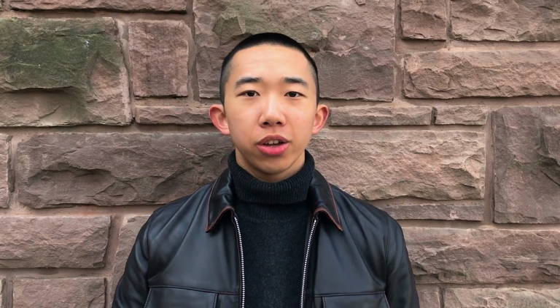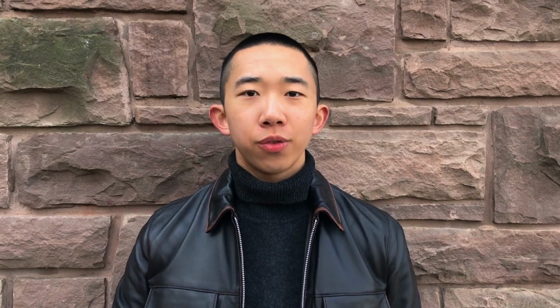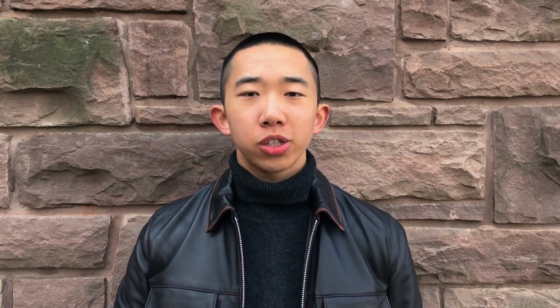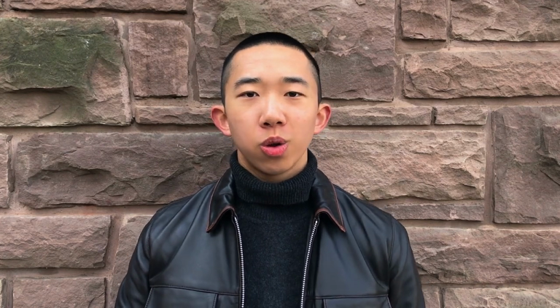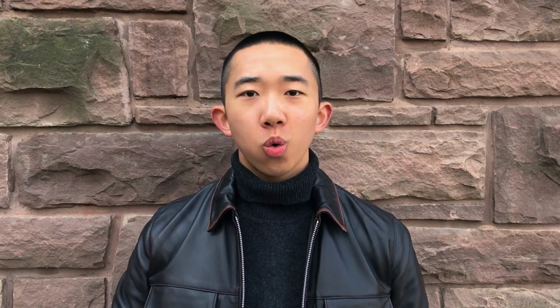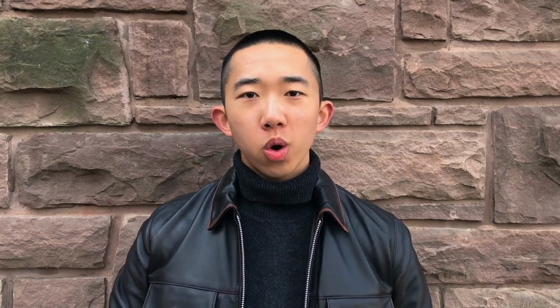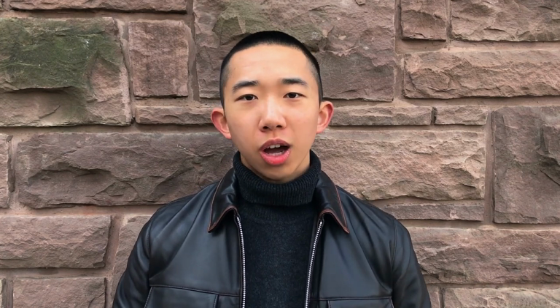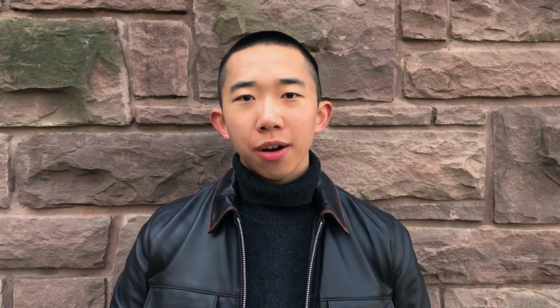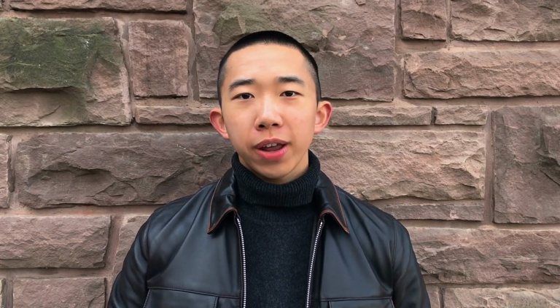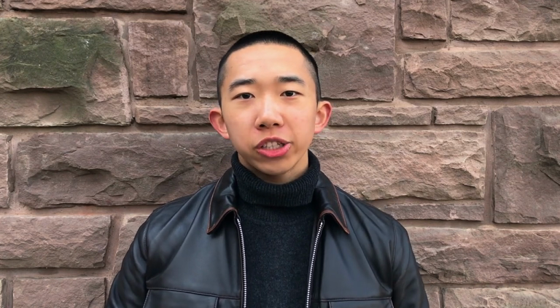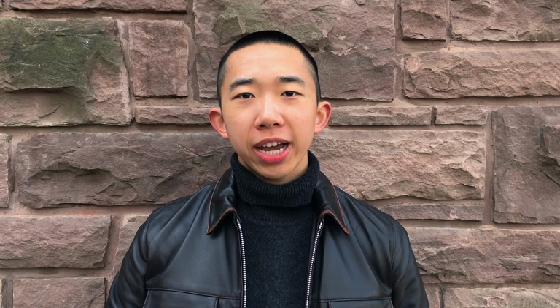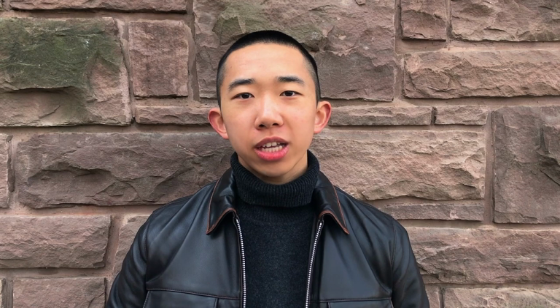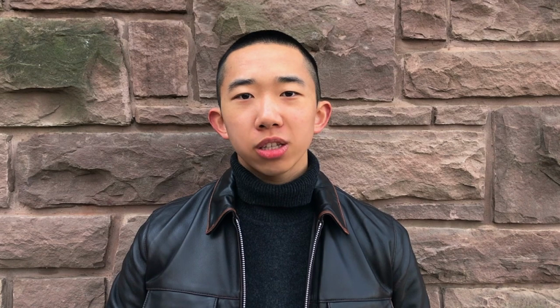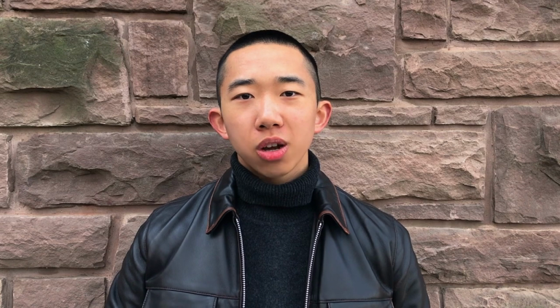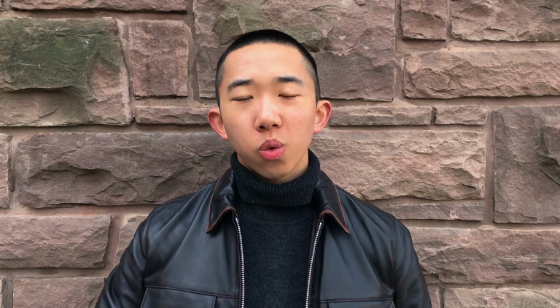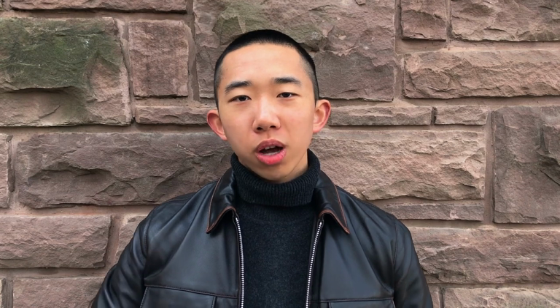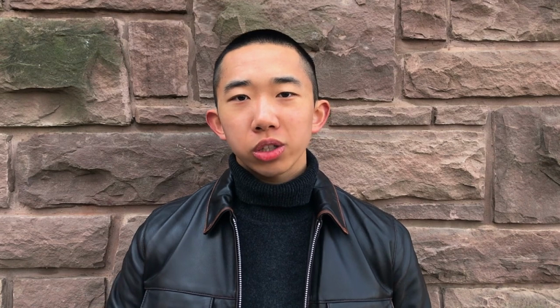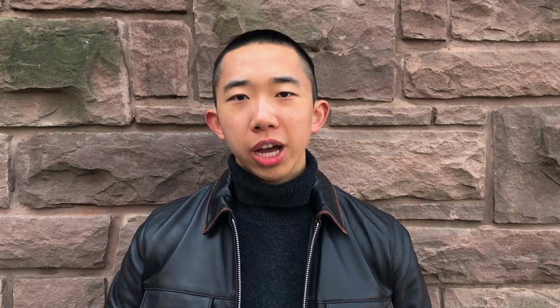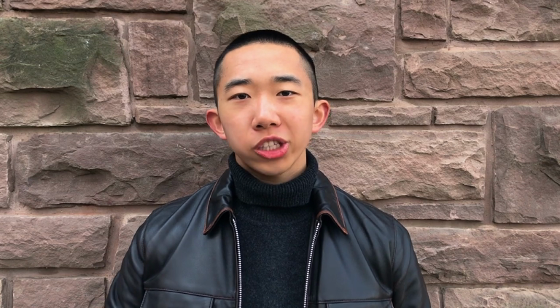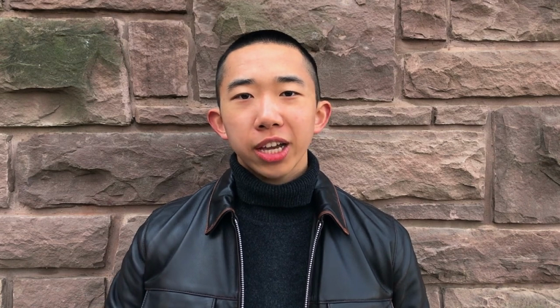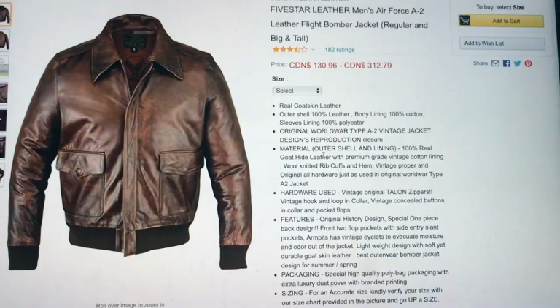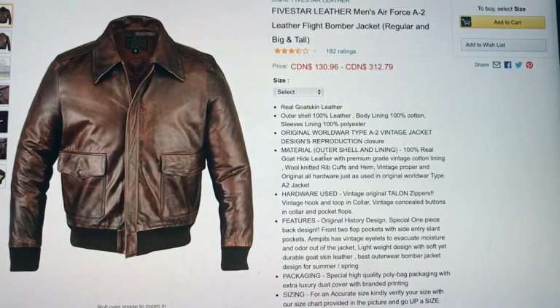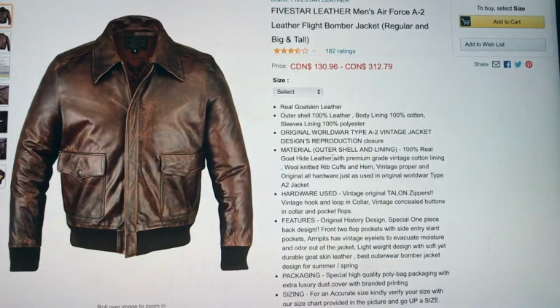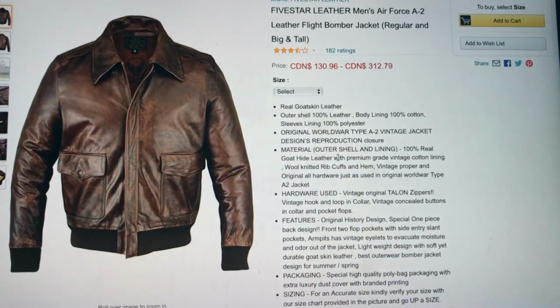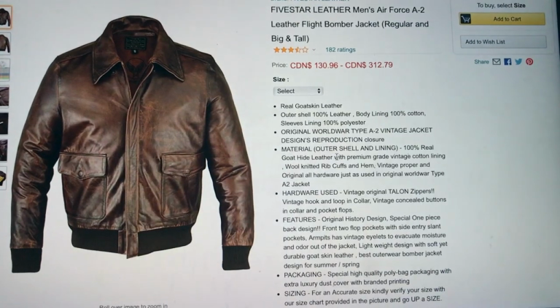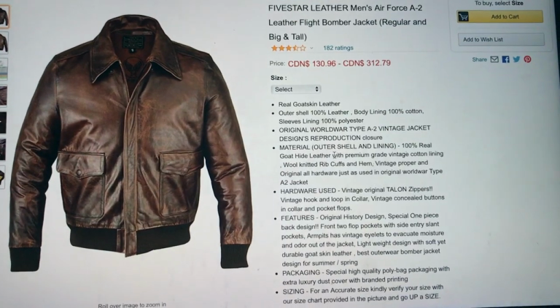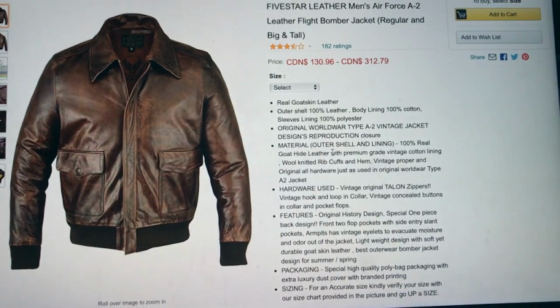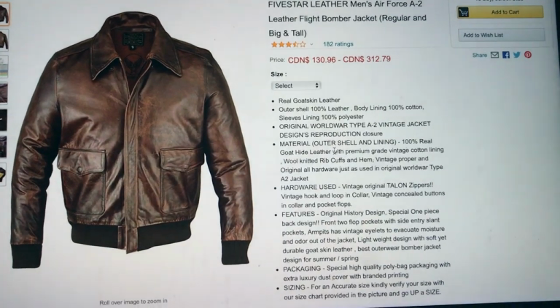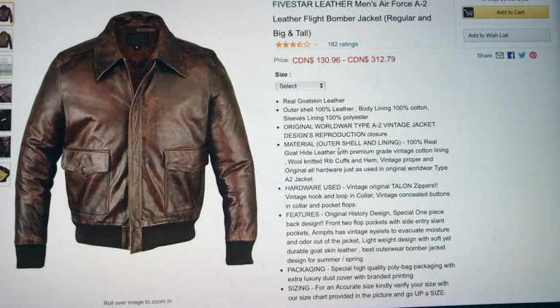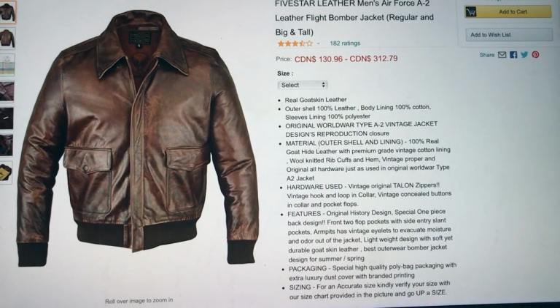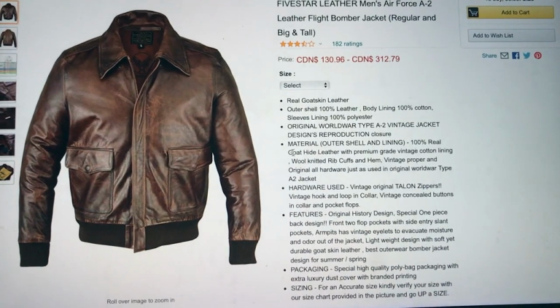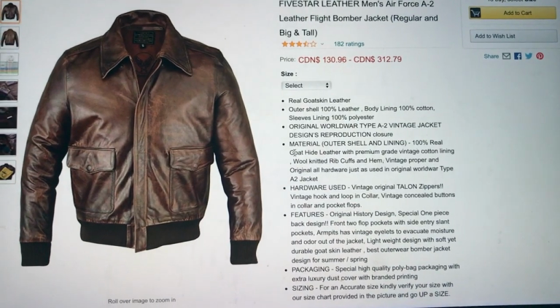First, what are flat jackets? They are jackets designed for the World War II pilots.